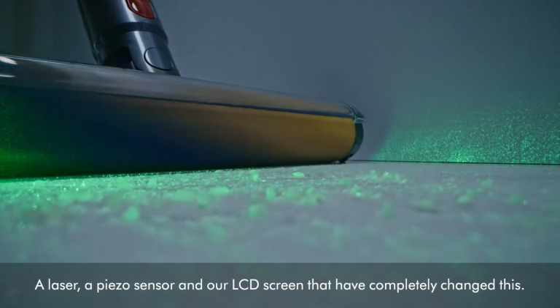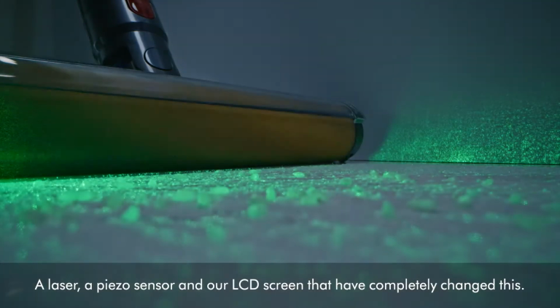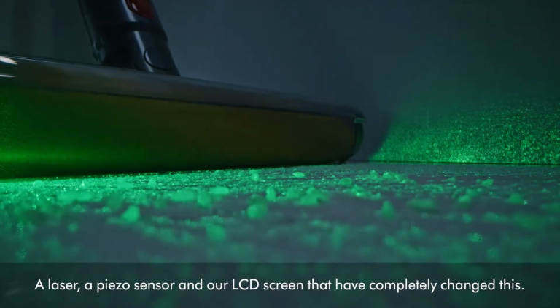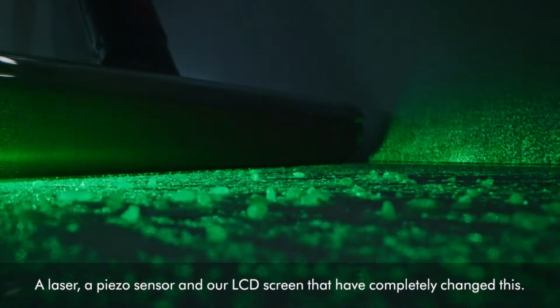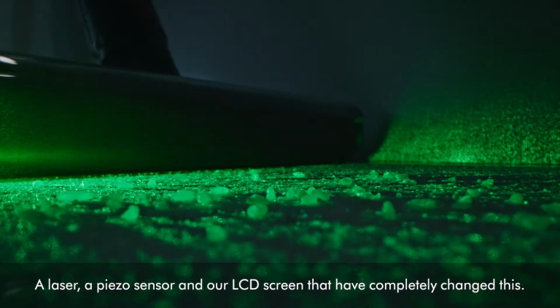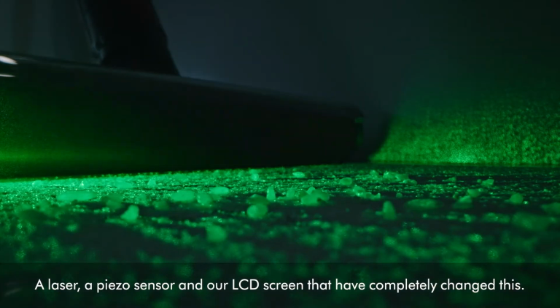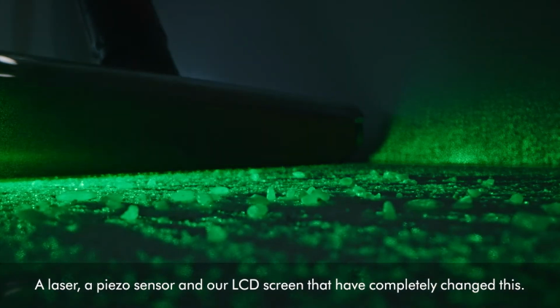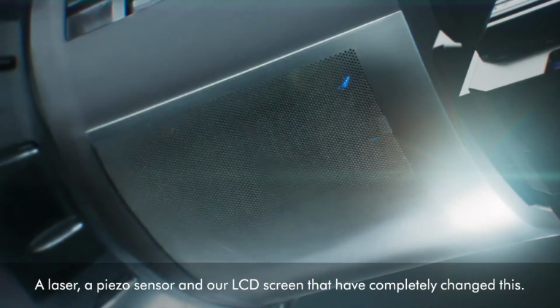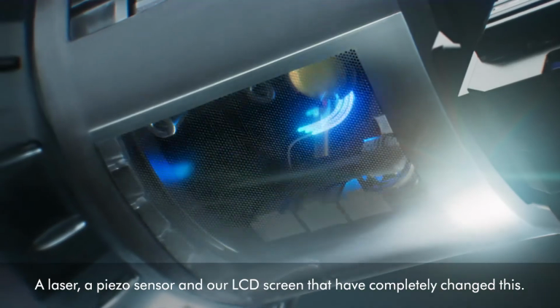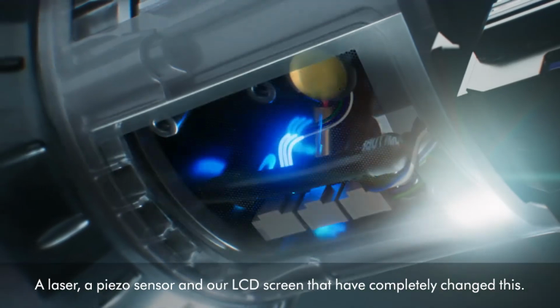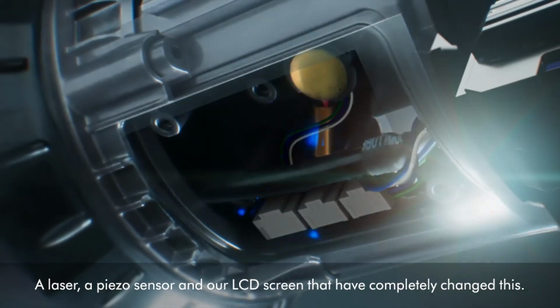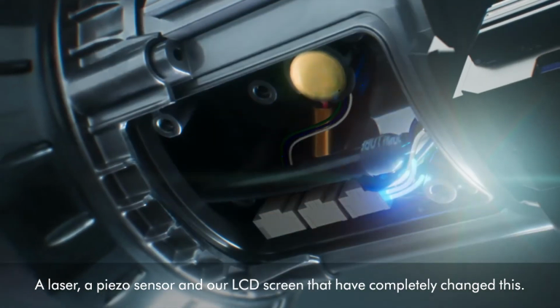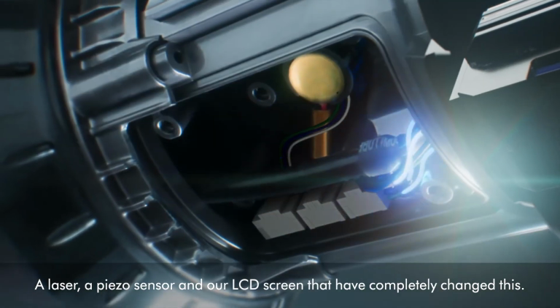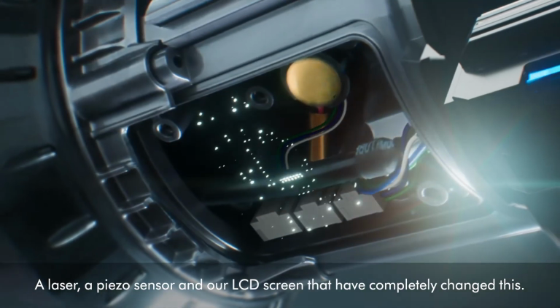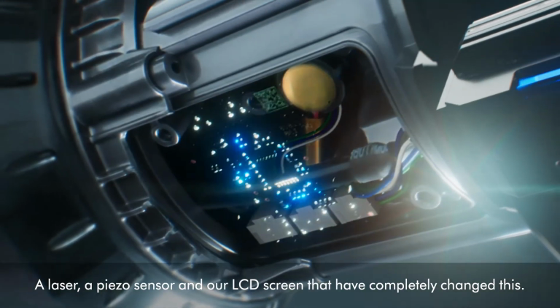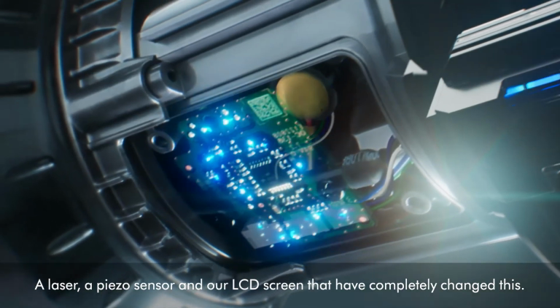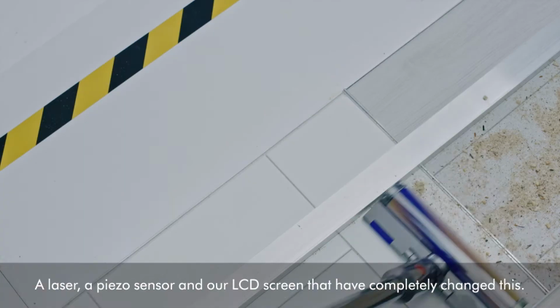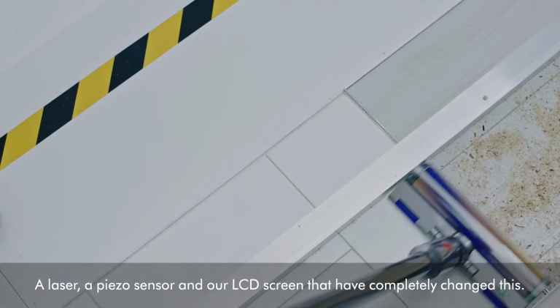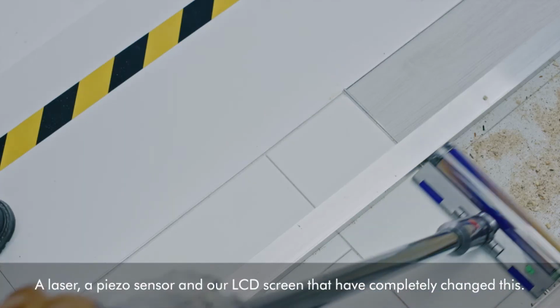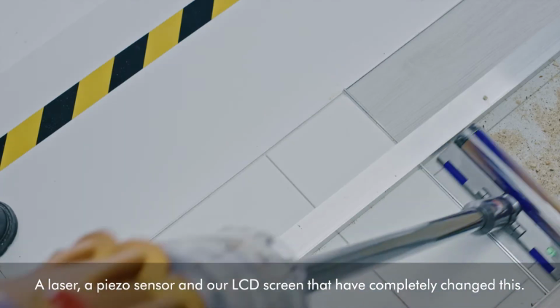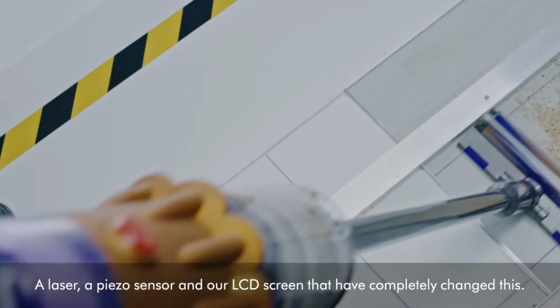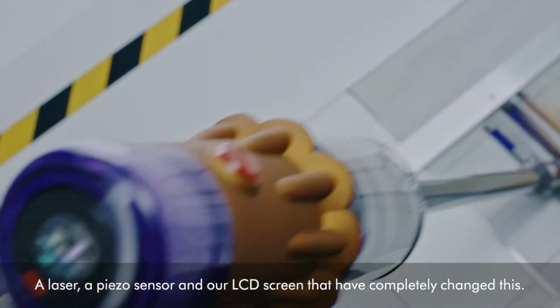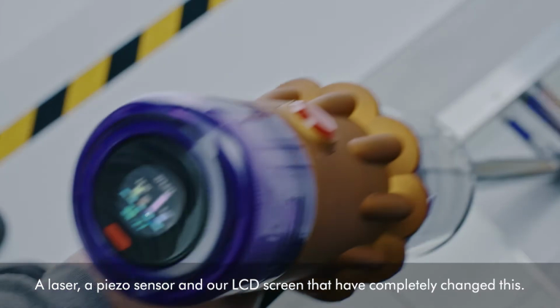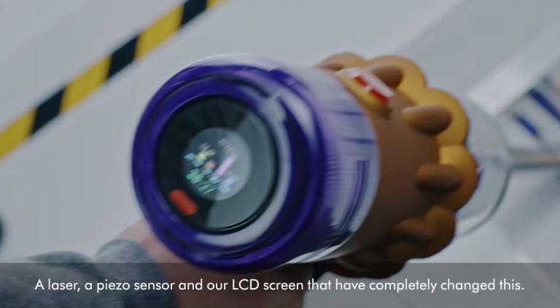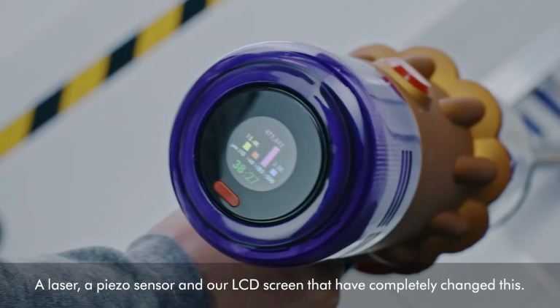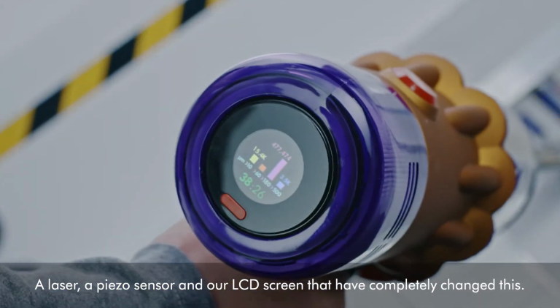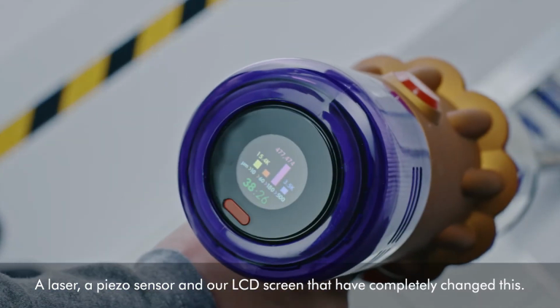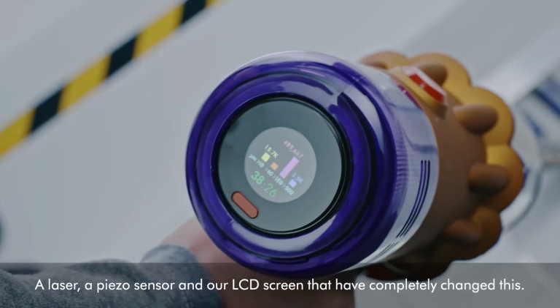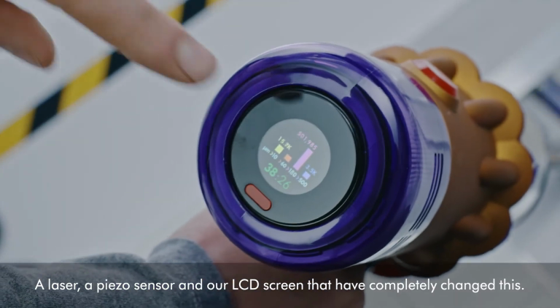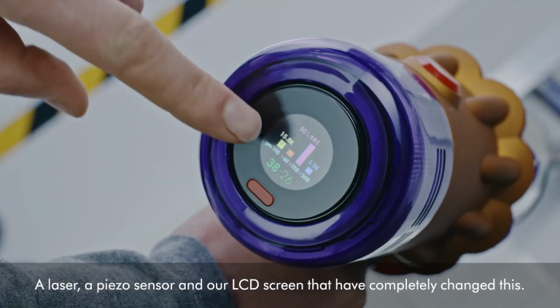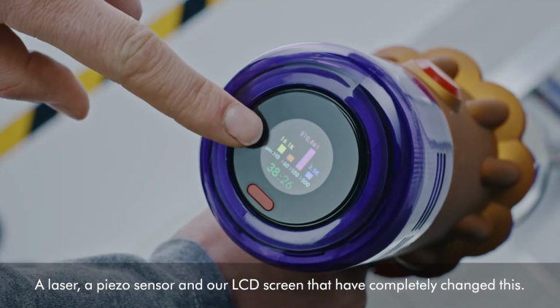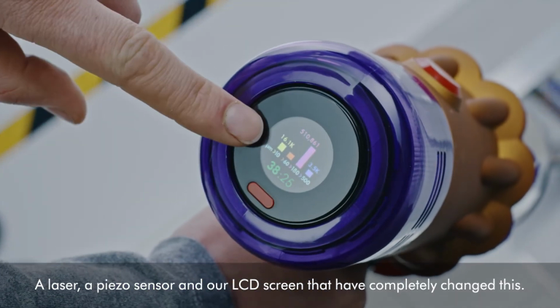— a laser, a piezo sensor, and our LCD screen — that have completely changed this.